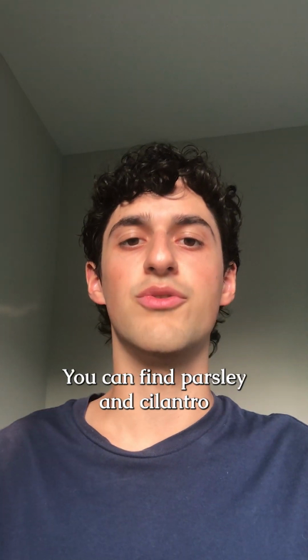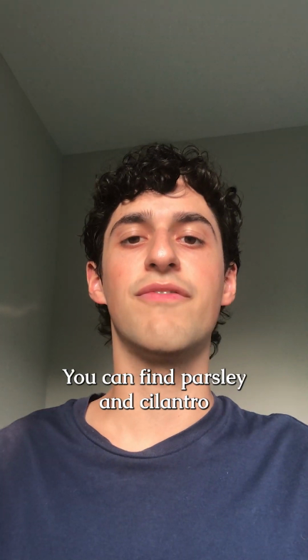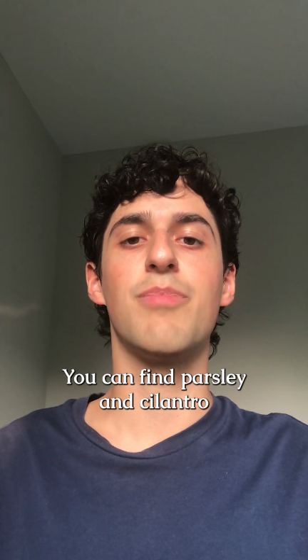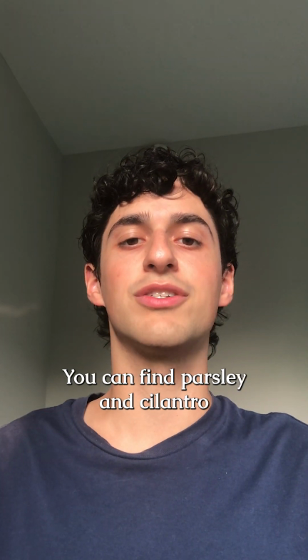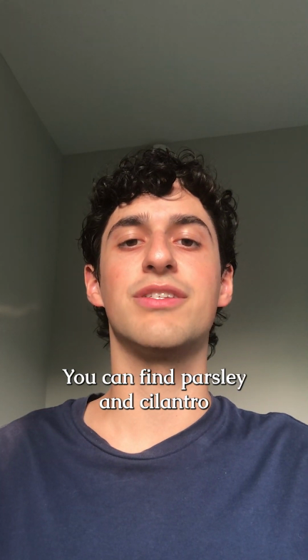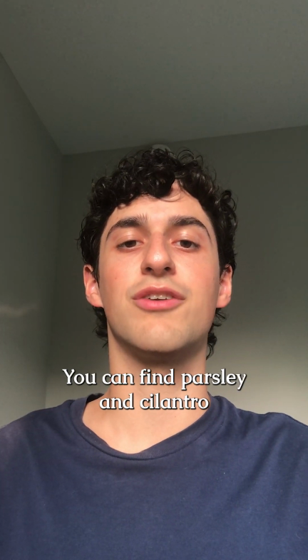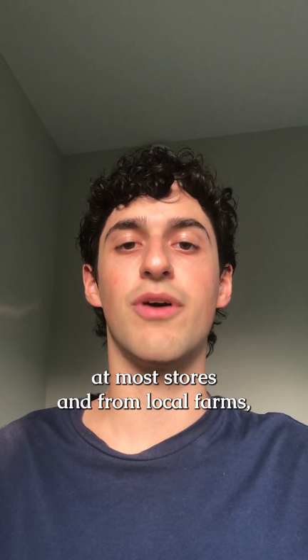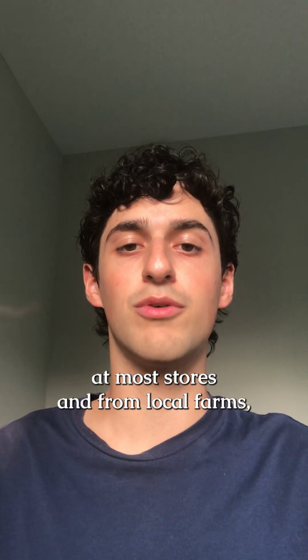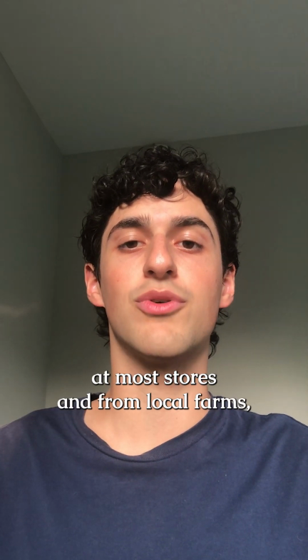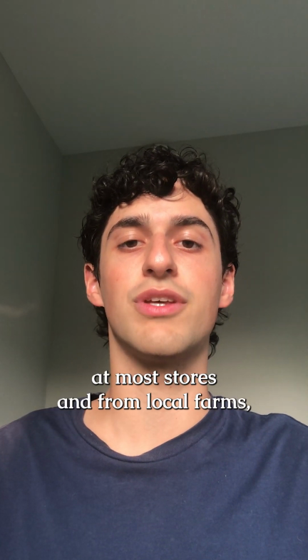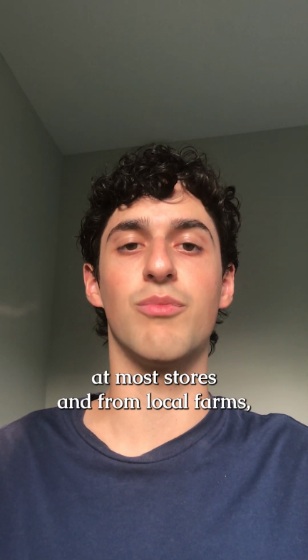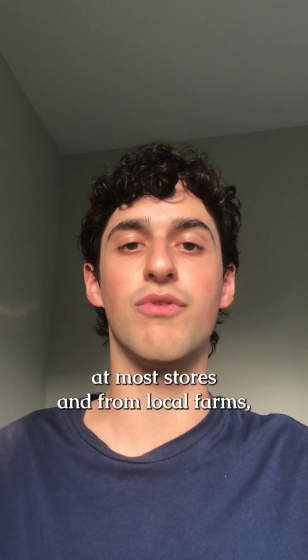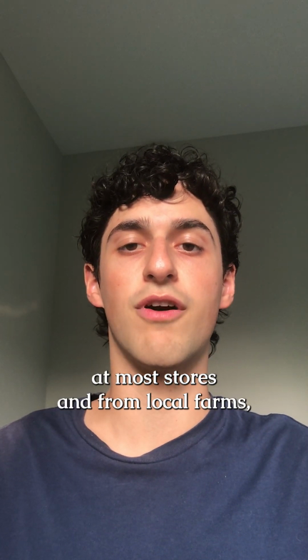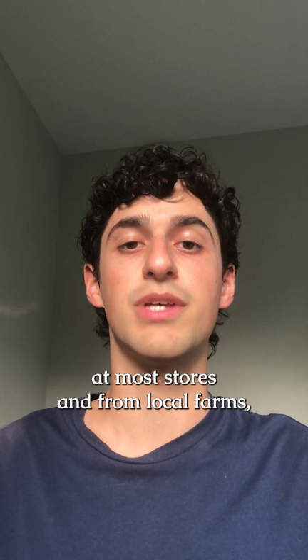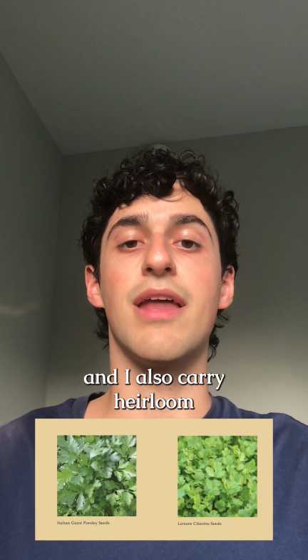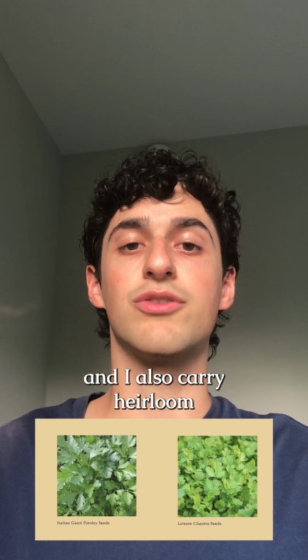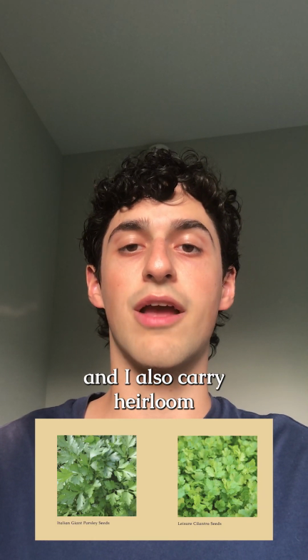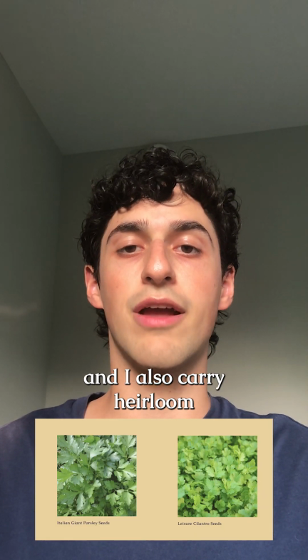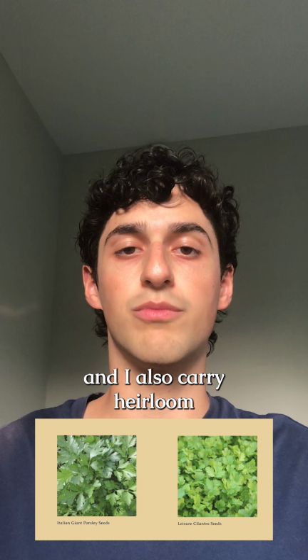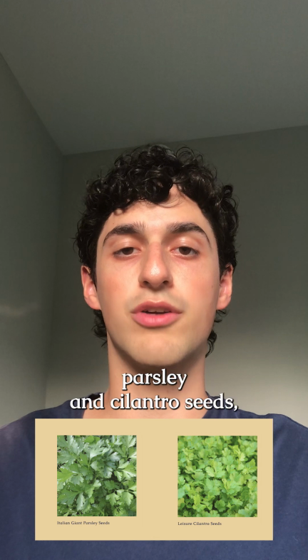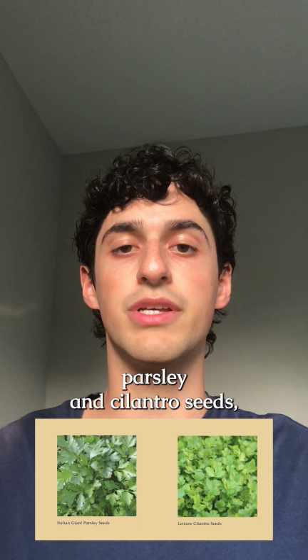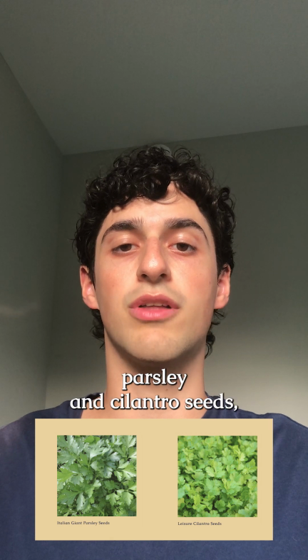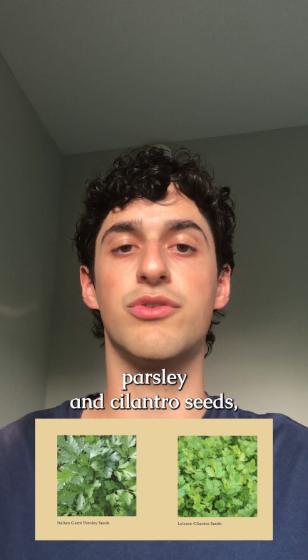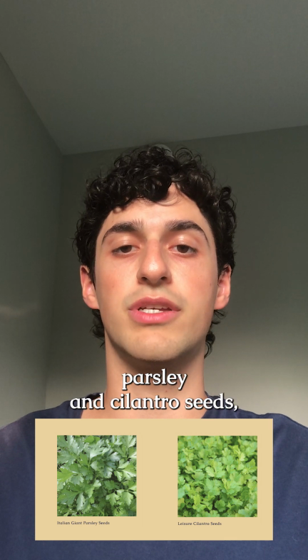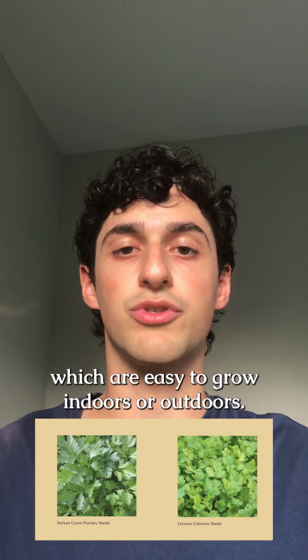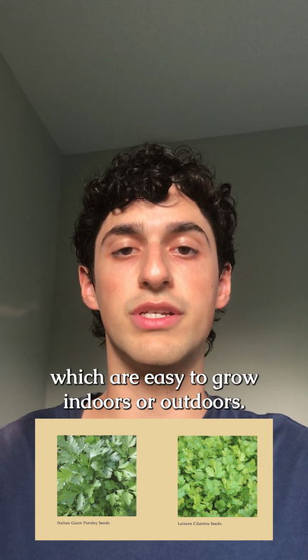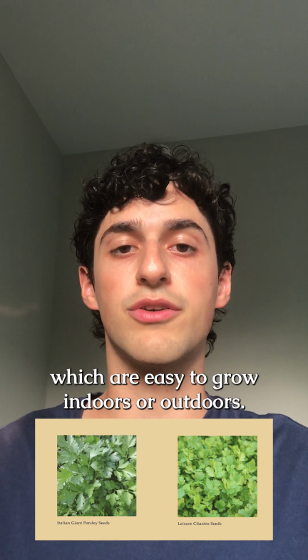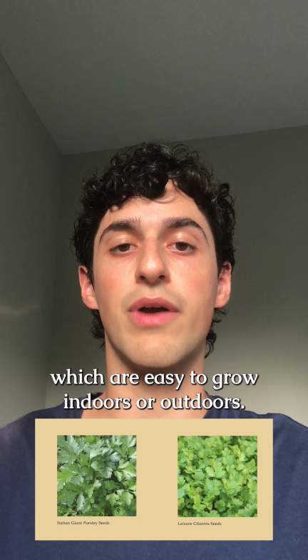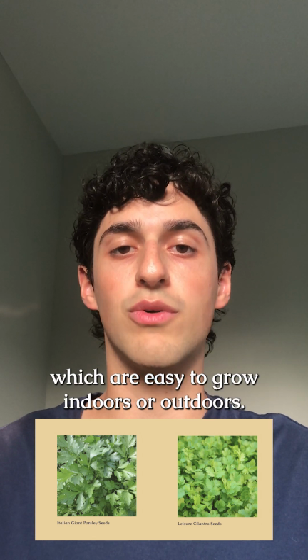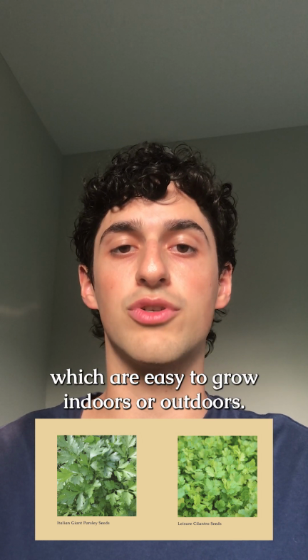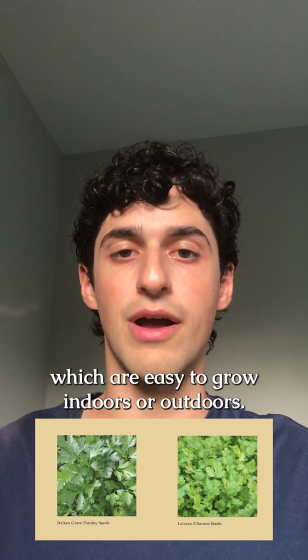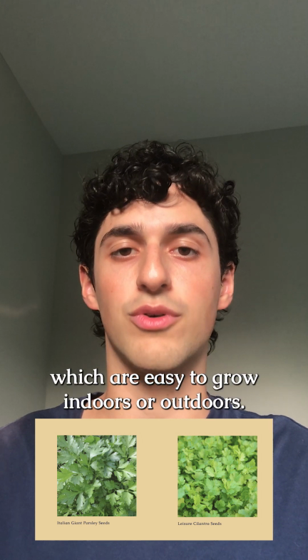You can find parsley and cilantro at most stores and from local farms, and they also carry heirloom parsley and cilantro seeds which are easy to grow indoors or outdoors.